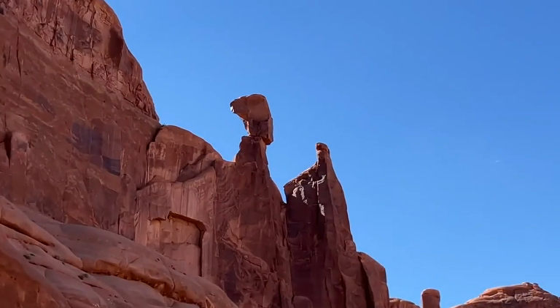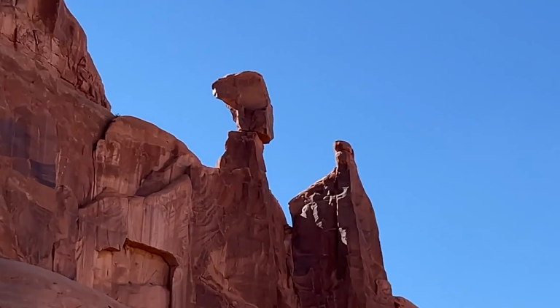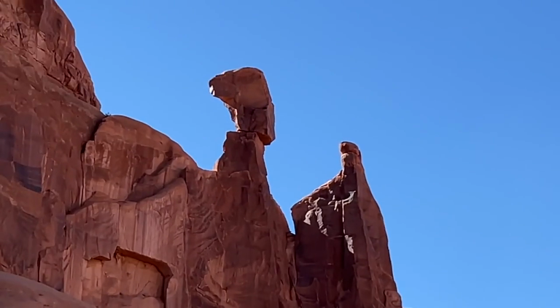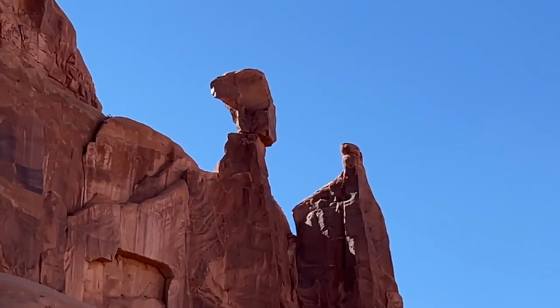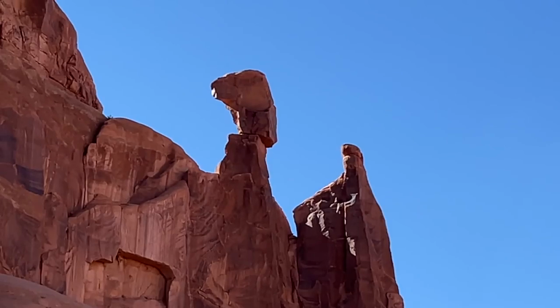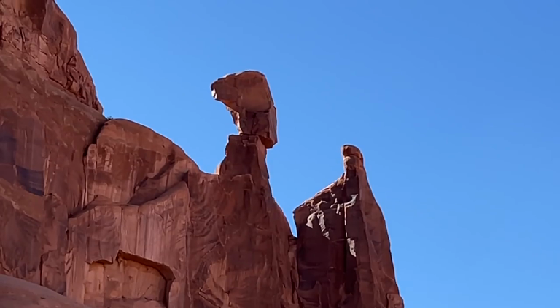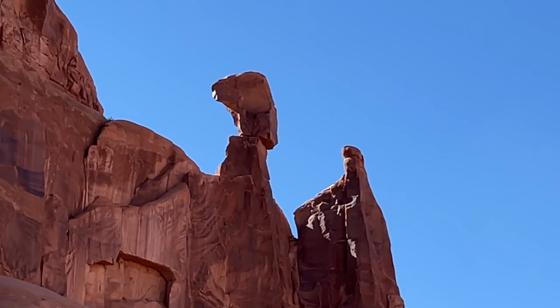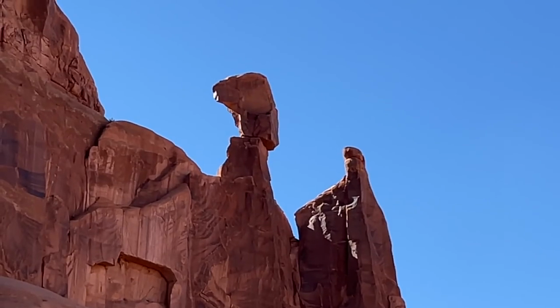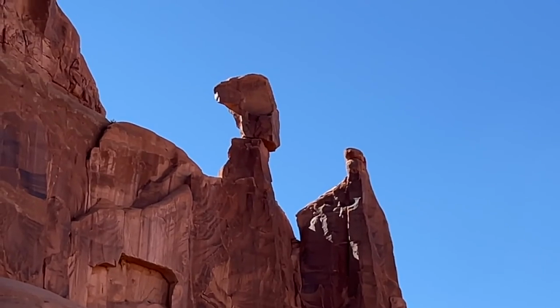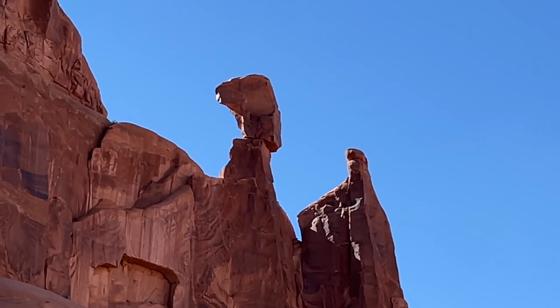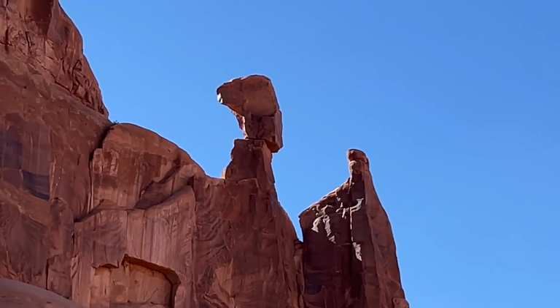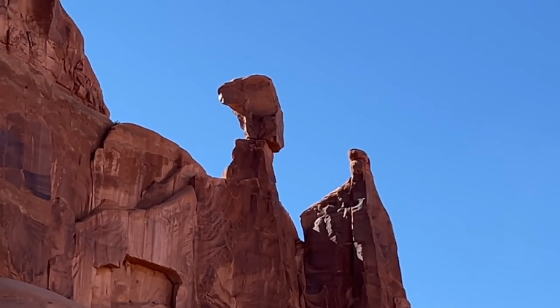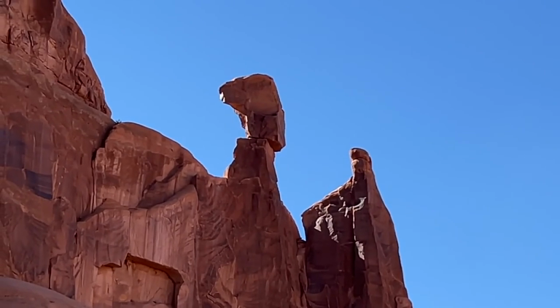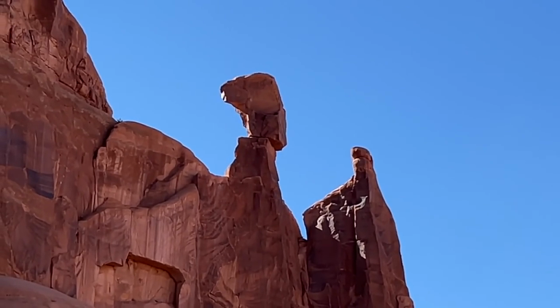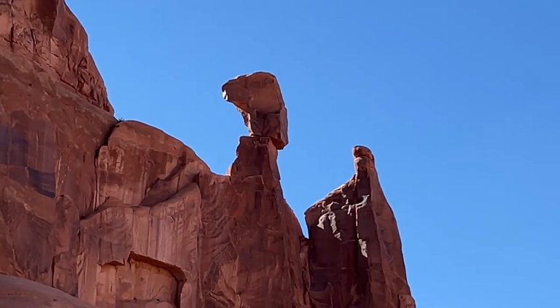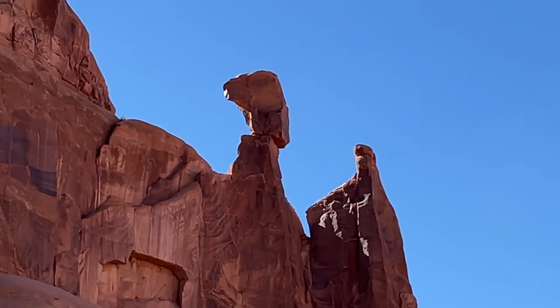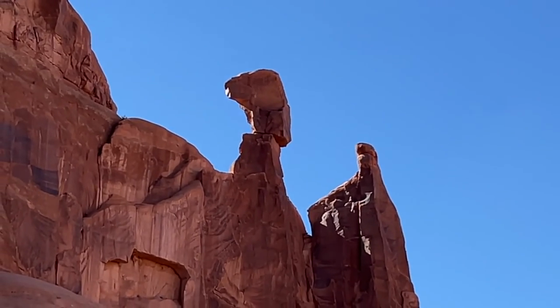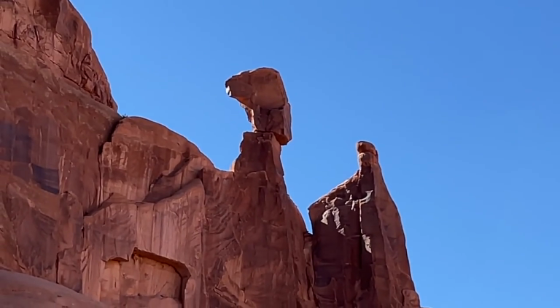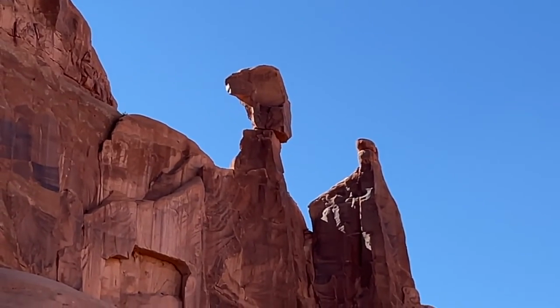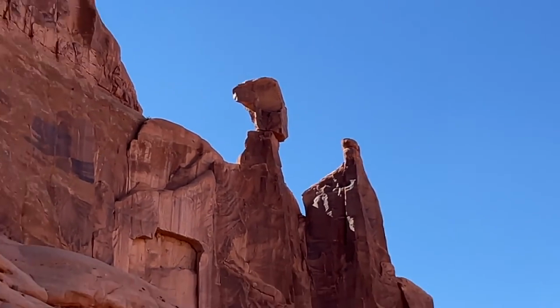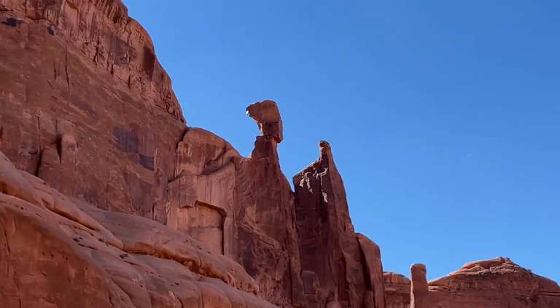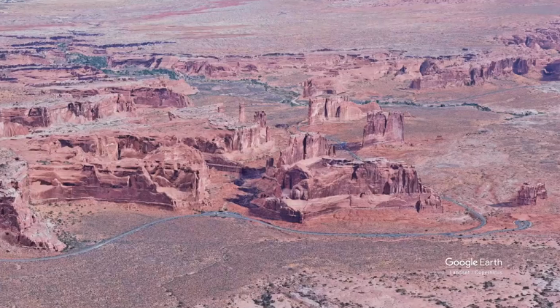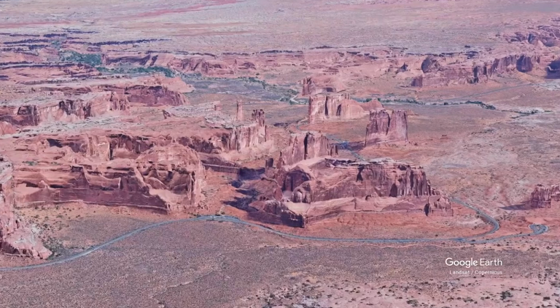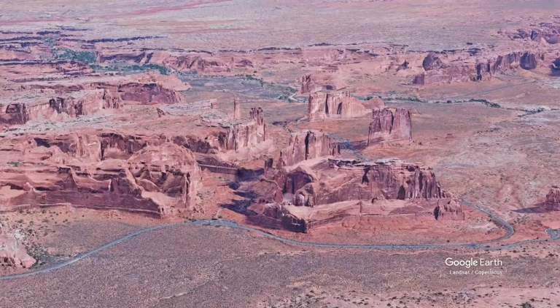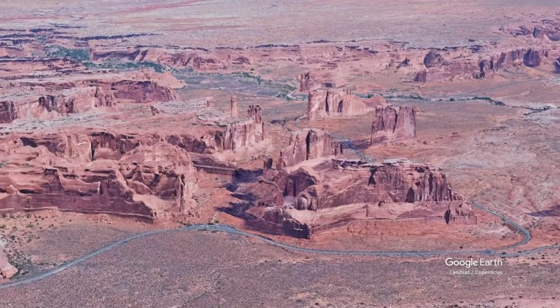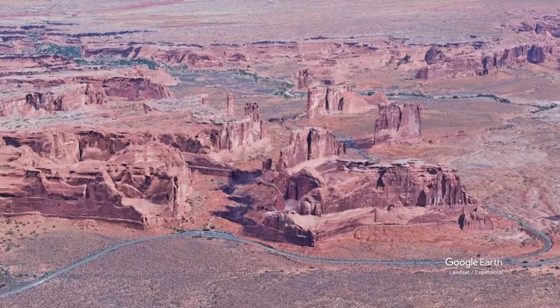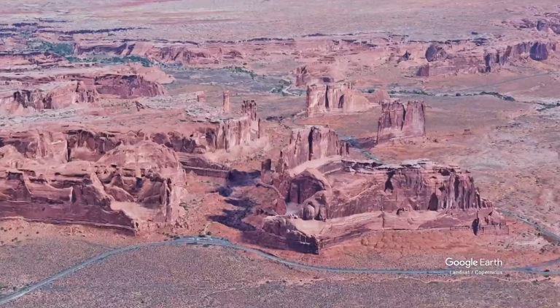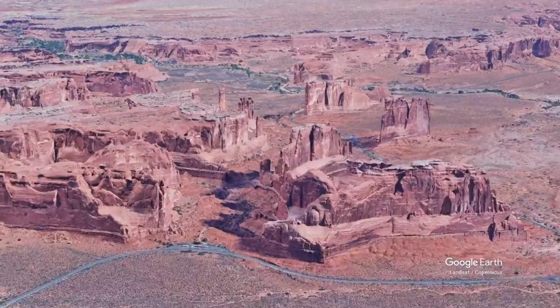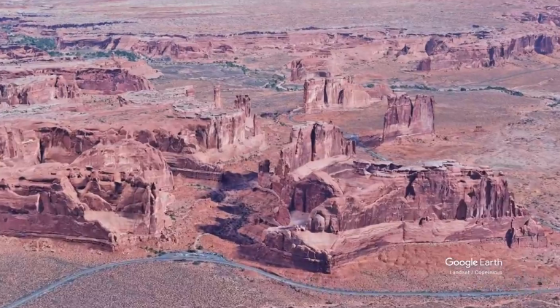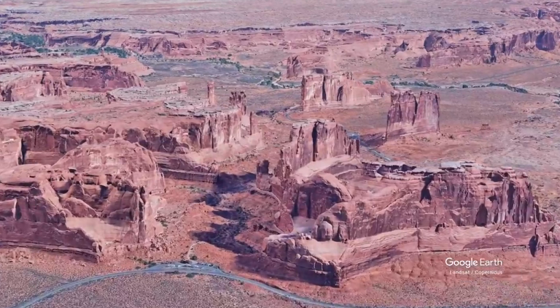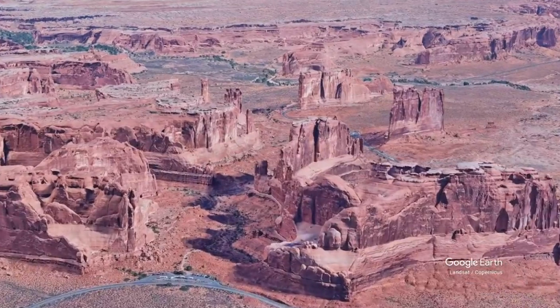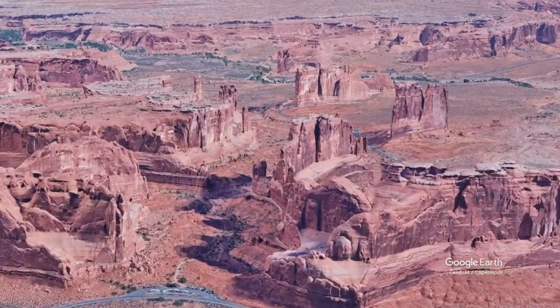Look at that rock — it looks like it could tumble any day. And here's another look at the area with the help of Google Earth.